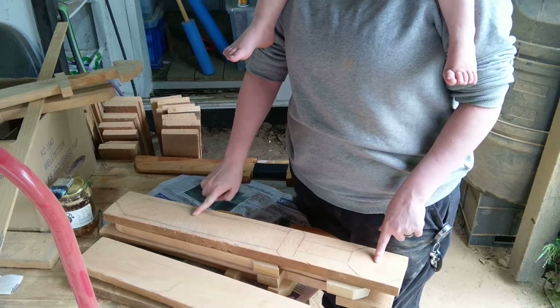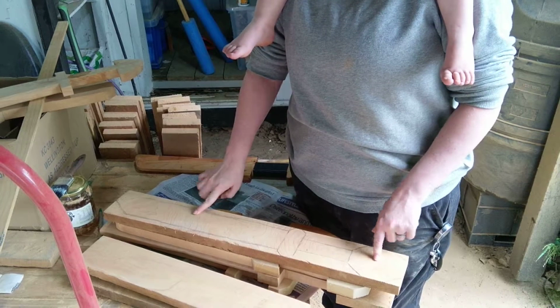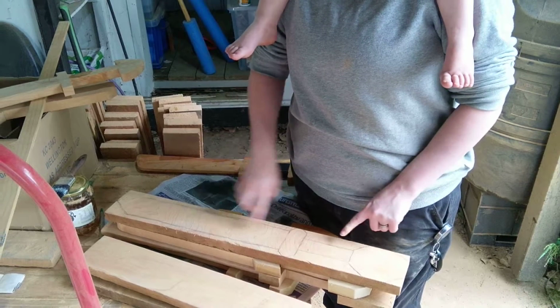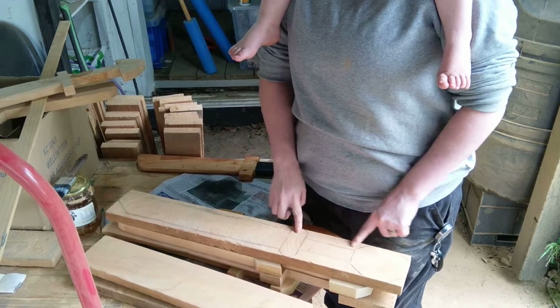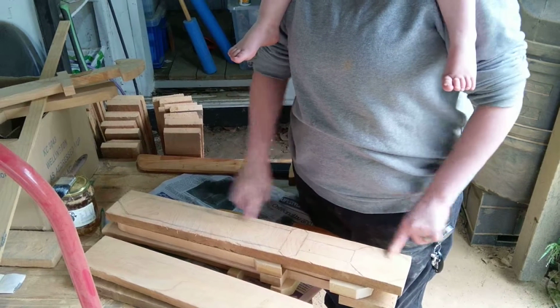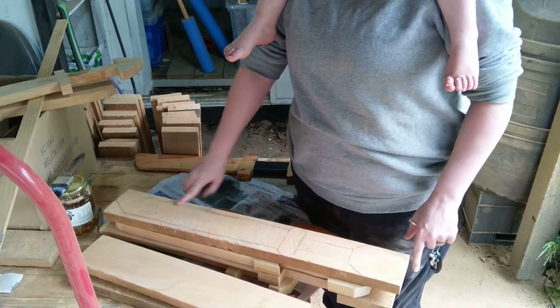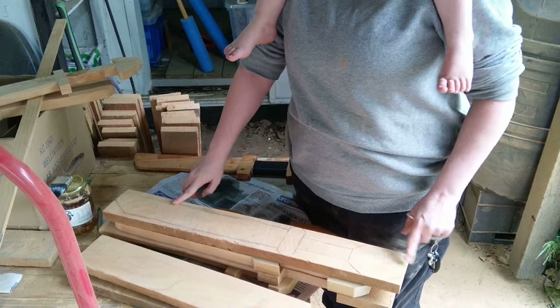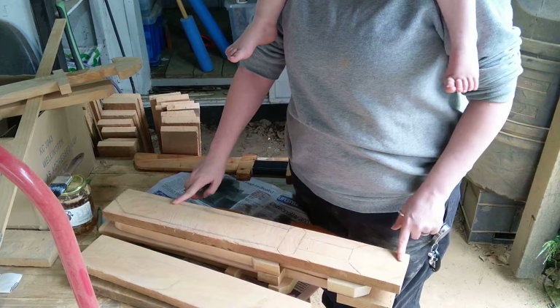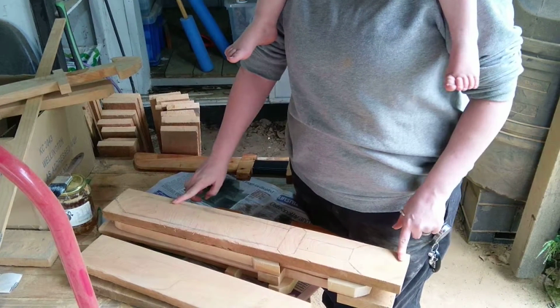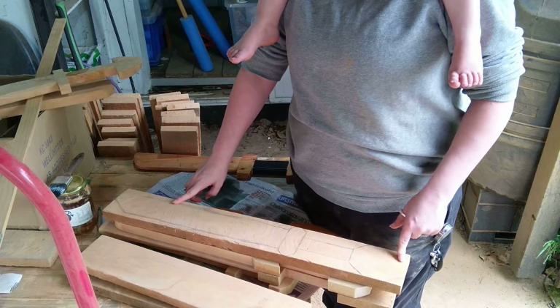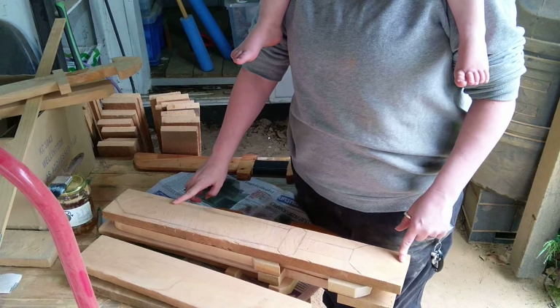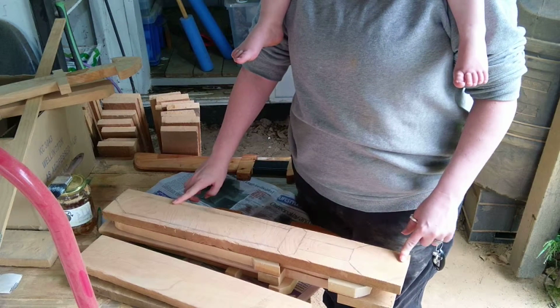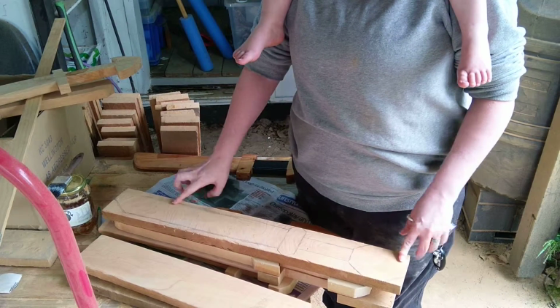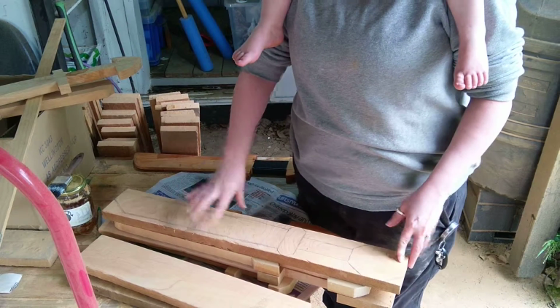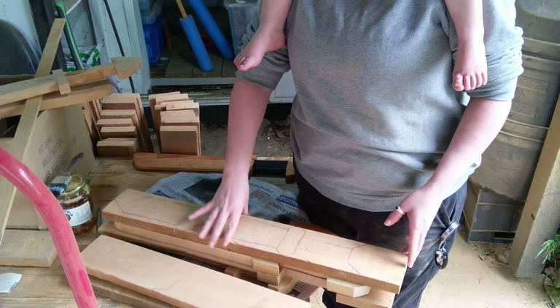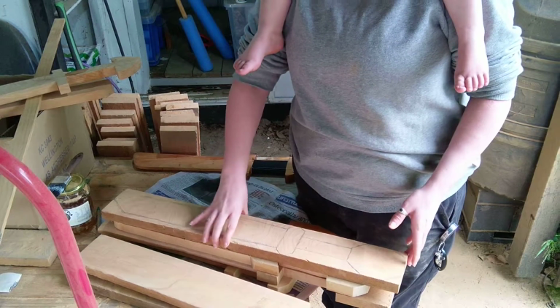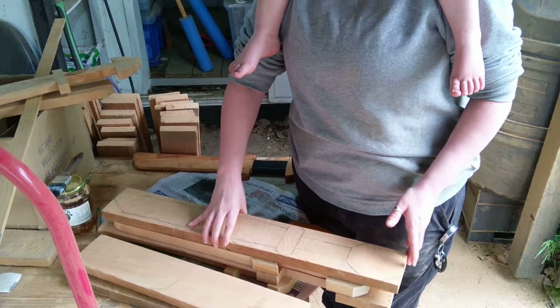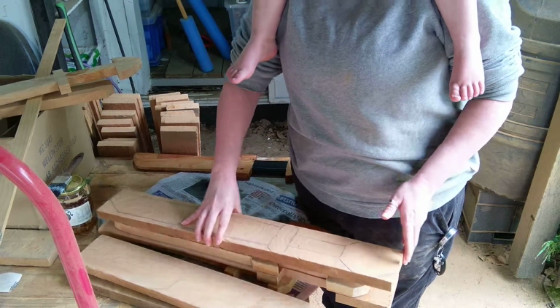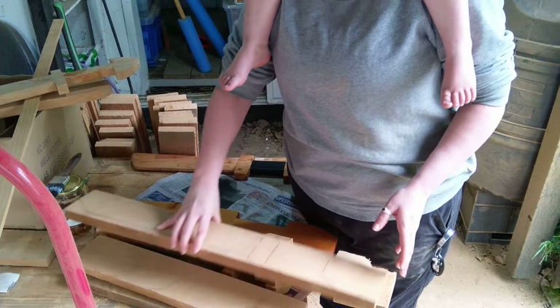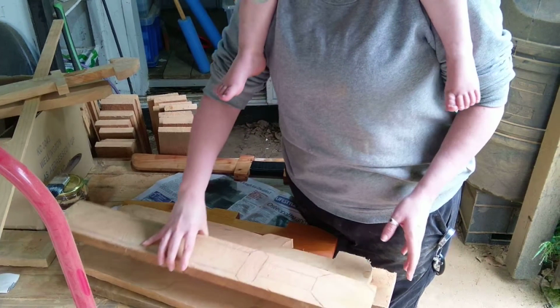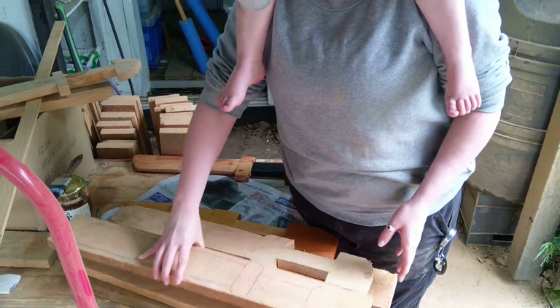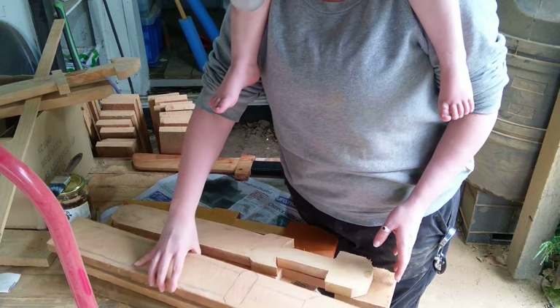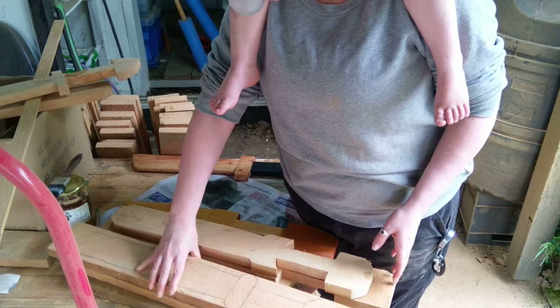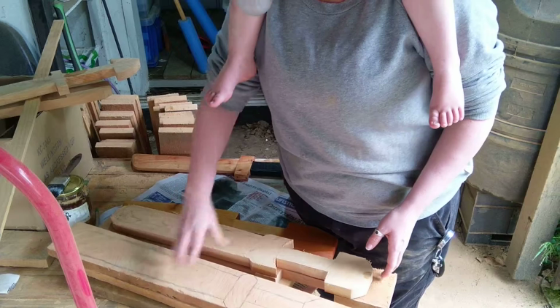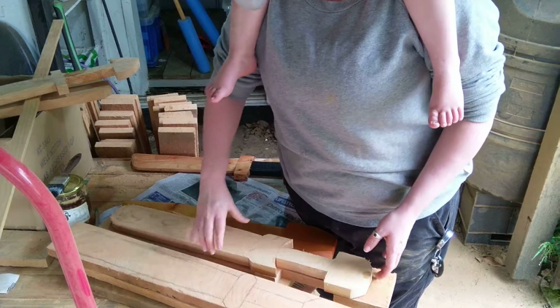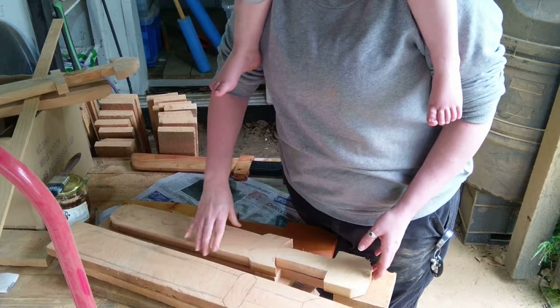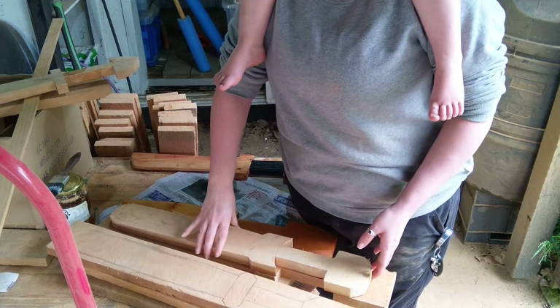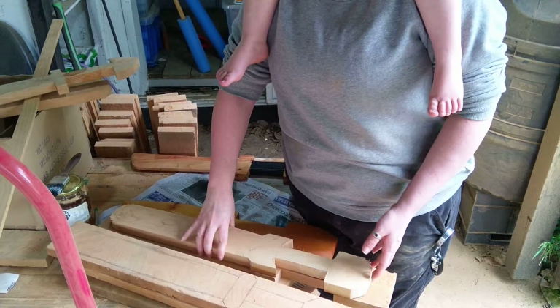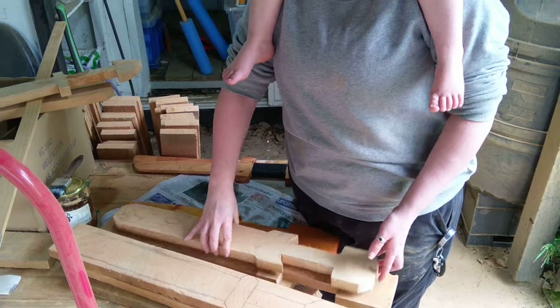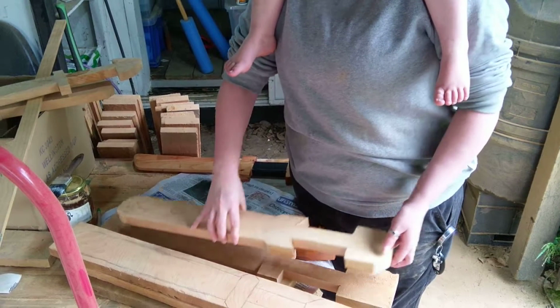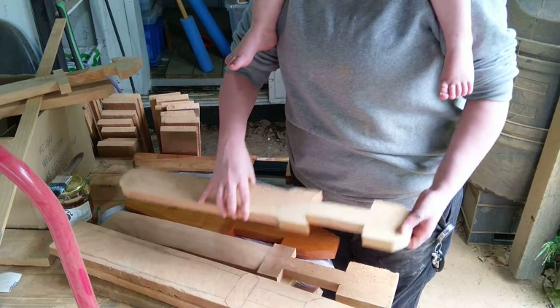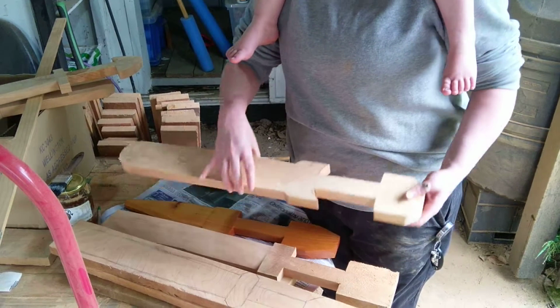Once you've got a stencil you're happy to work with, I use a jigsaw to cut it out.